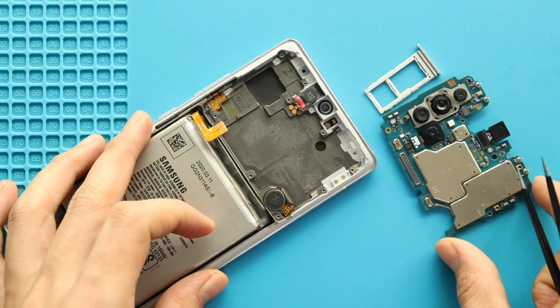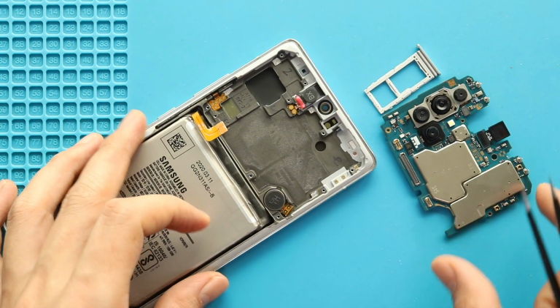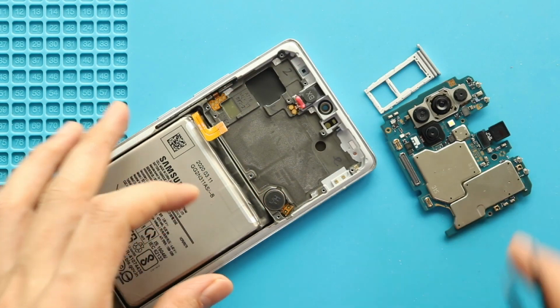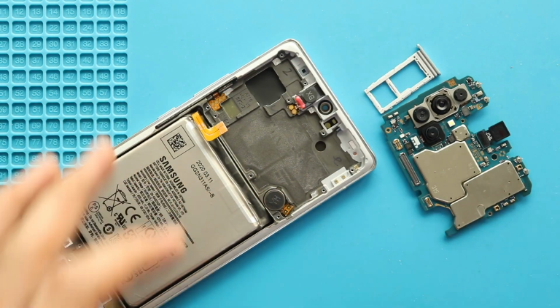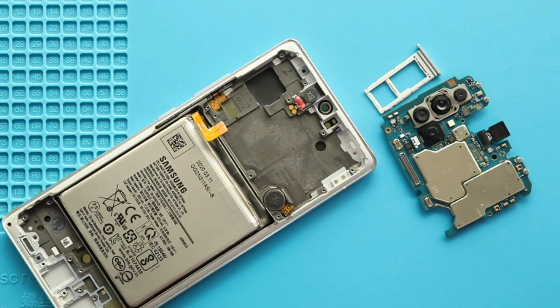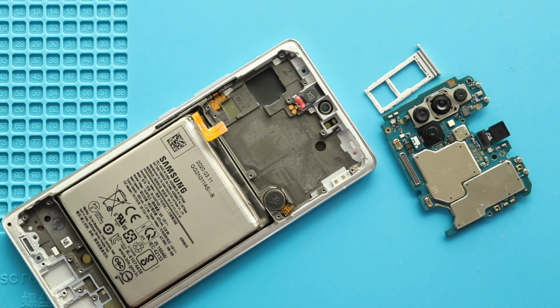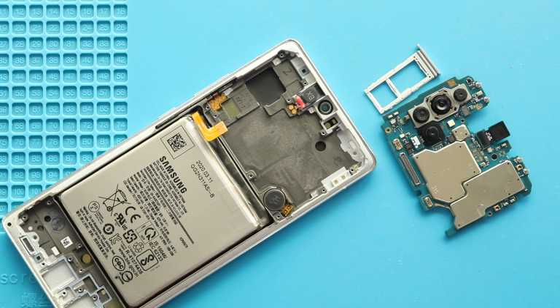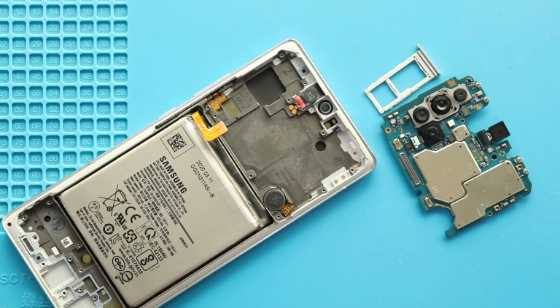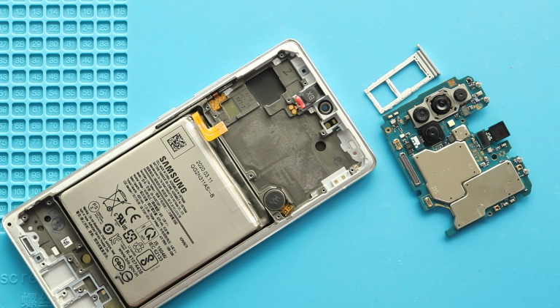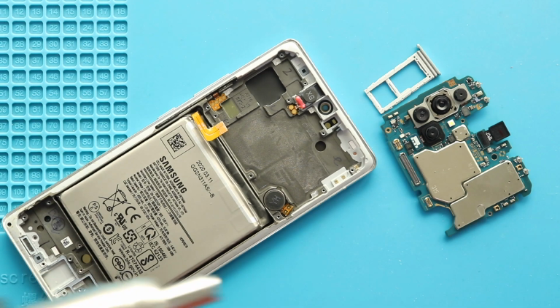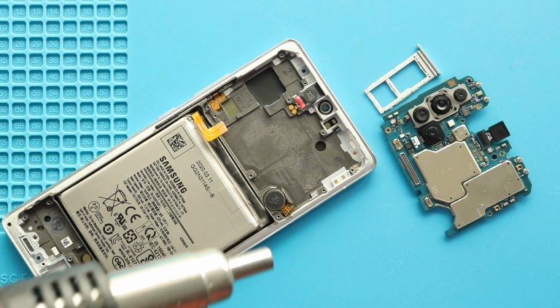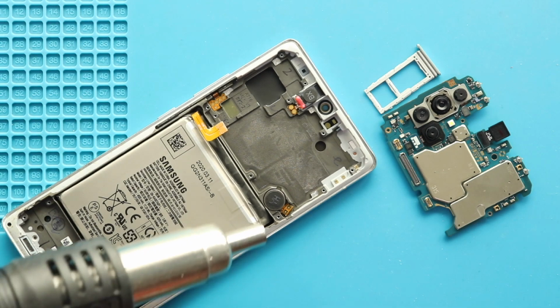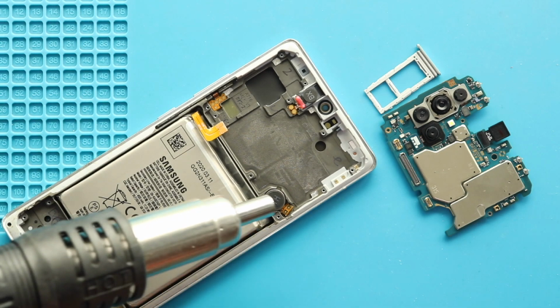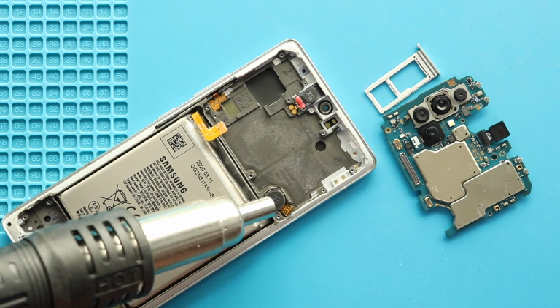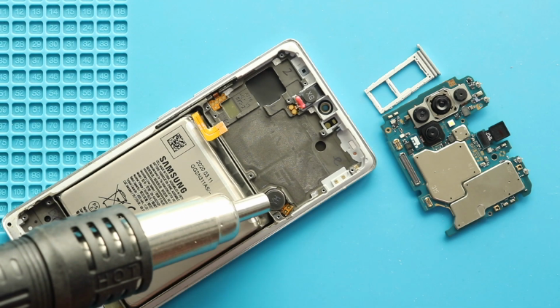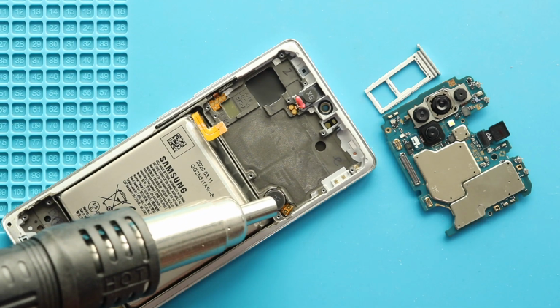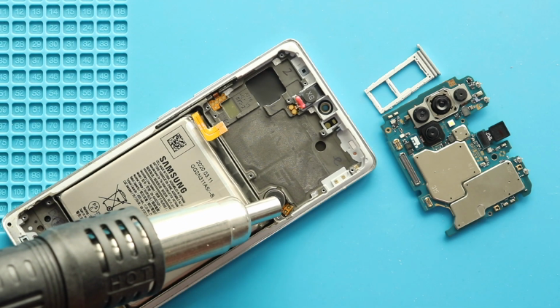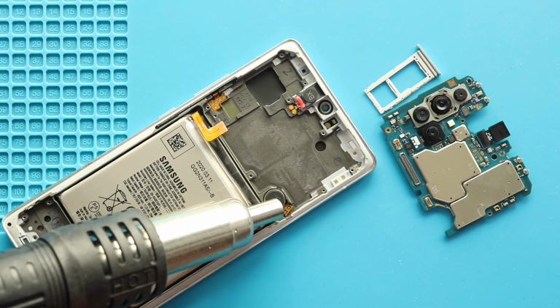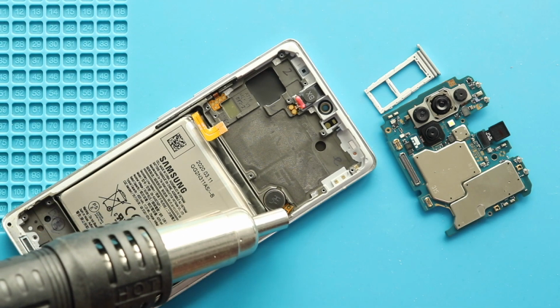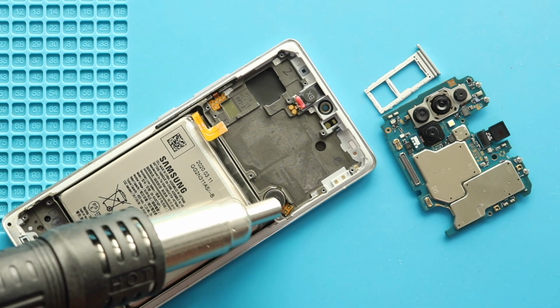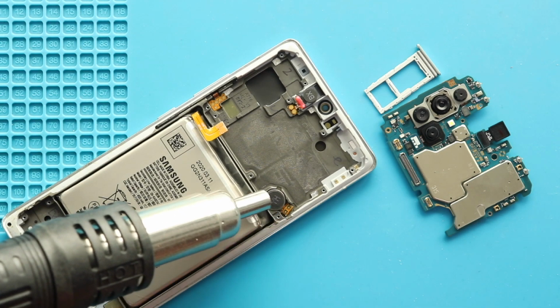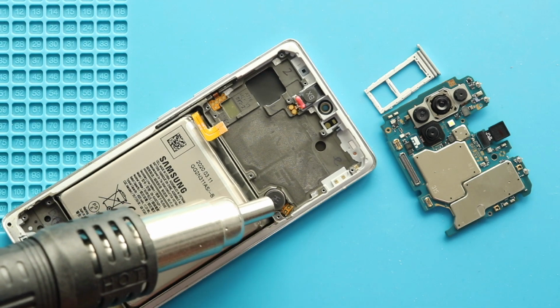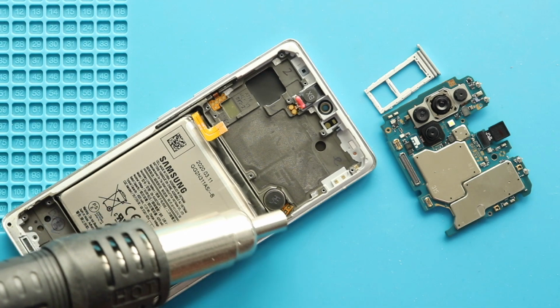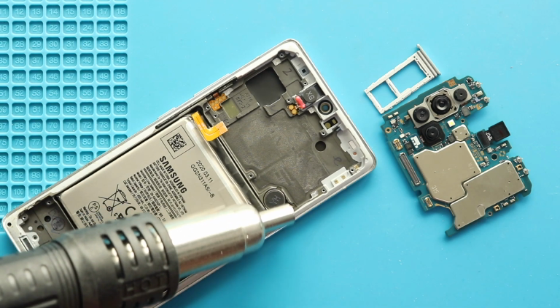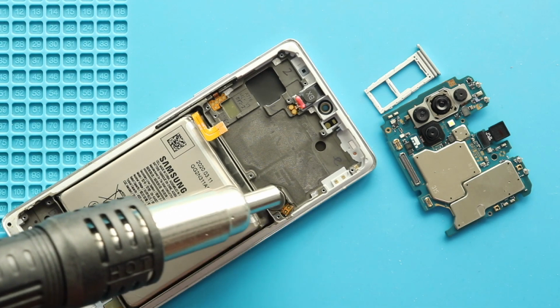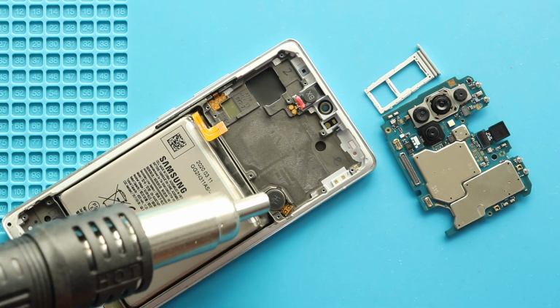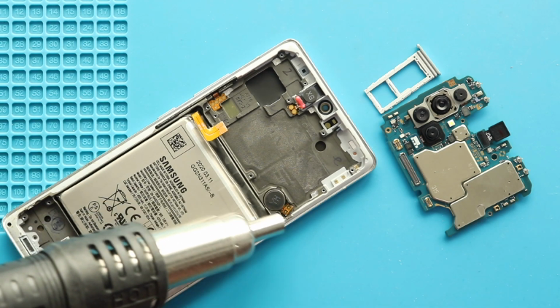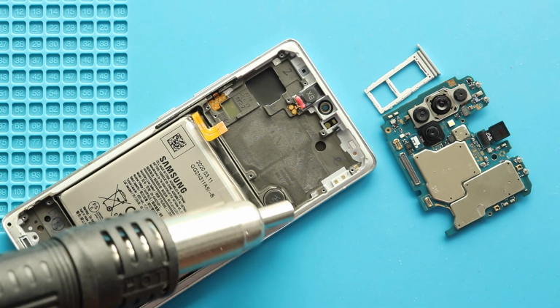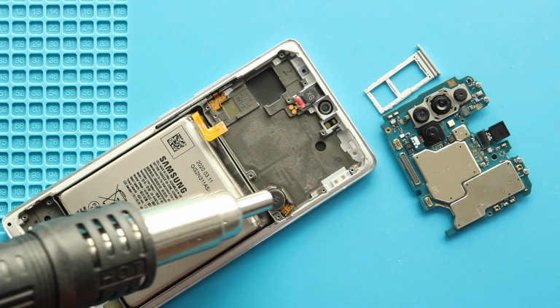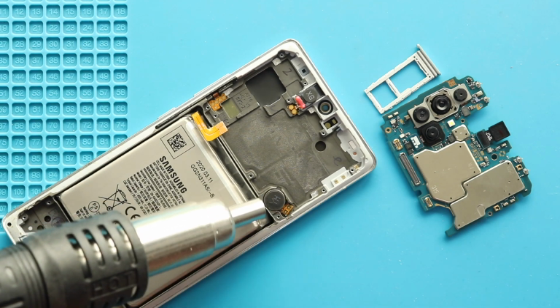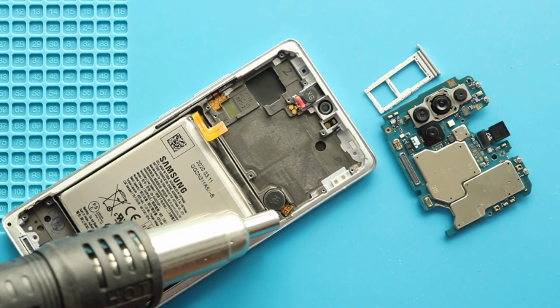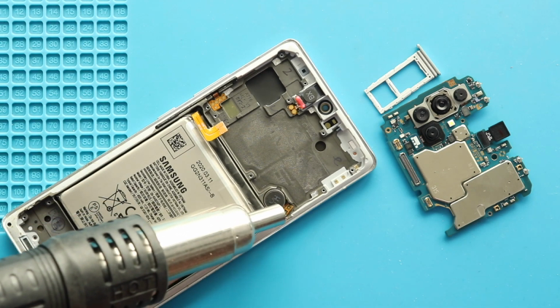Next, apply some heat and take out the vibrator motor, earpiece and button flex from the frame. Next, take out the old screen.